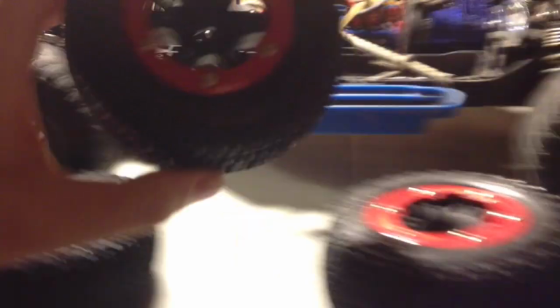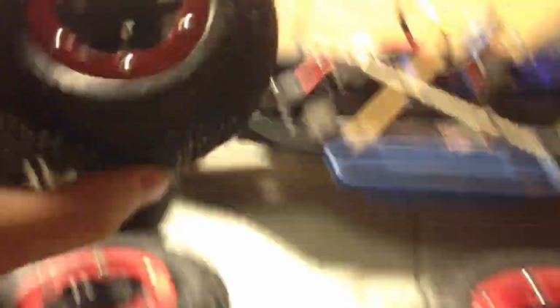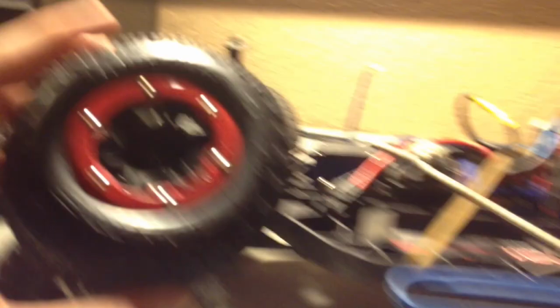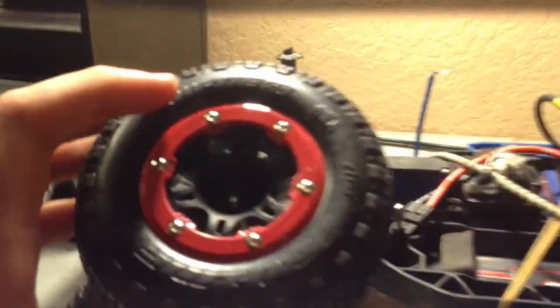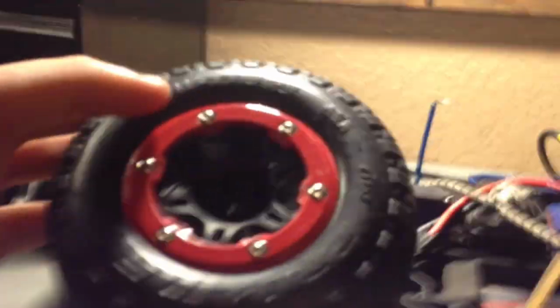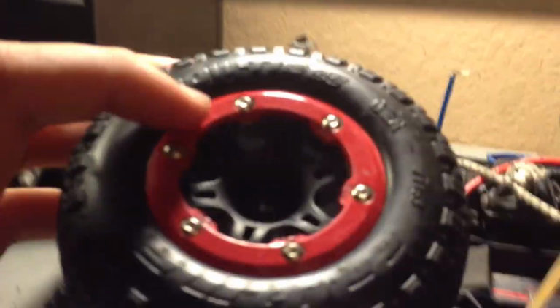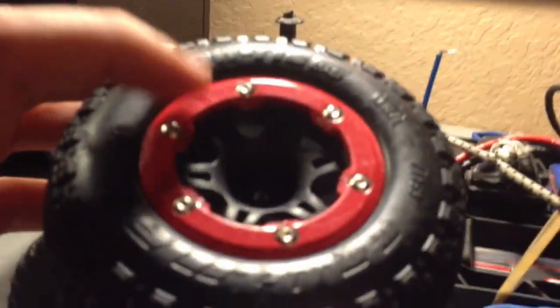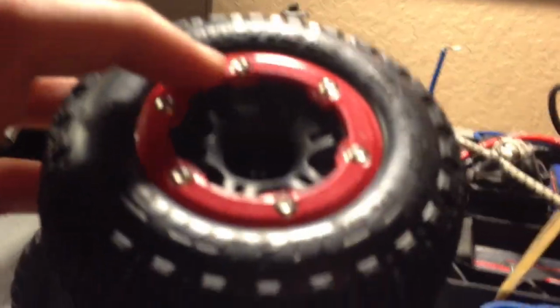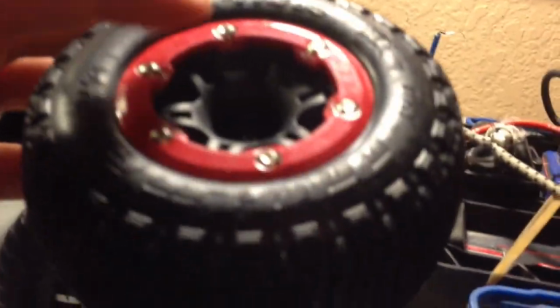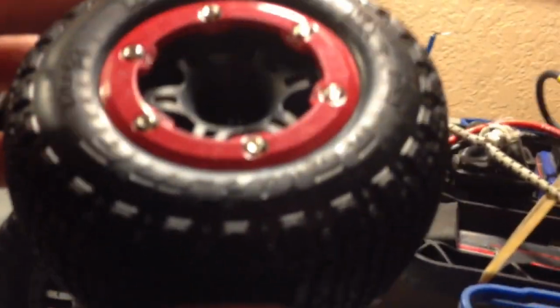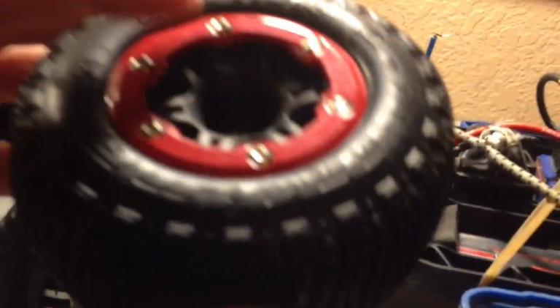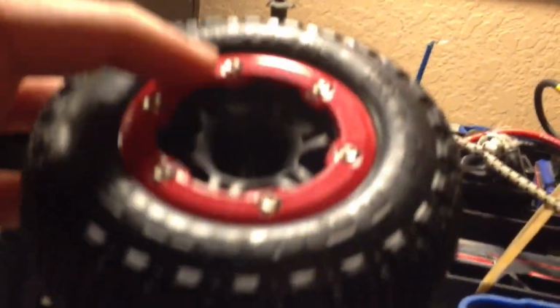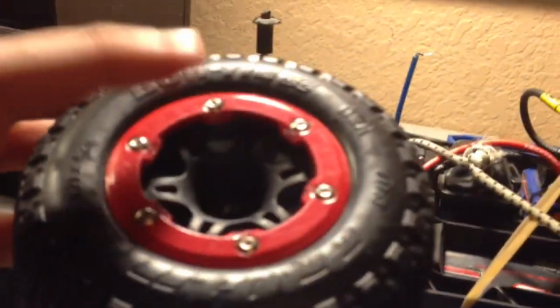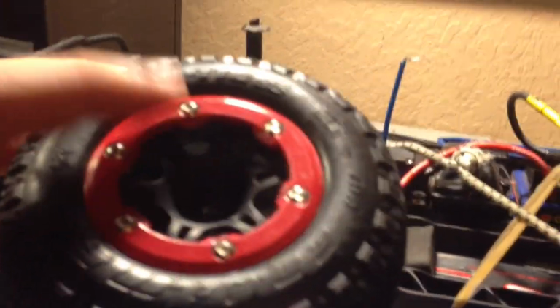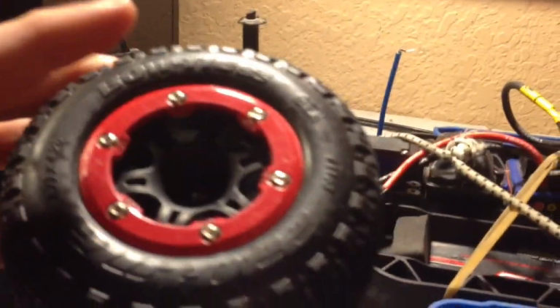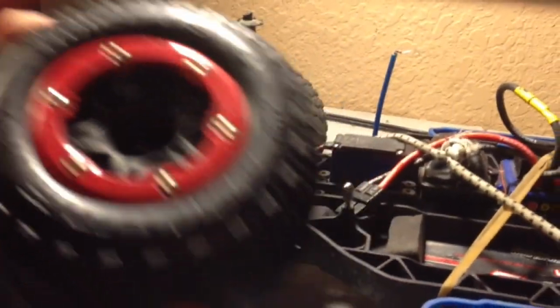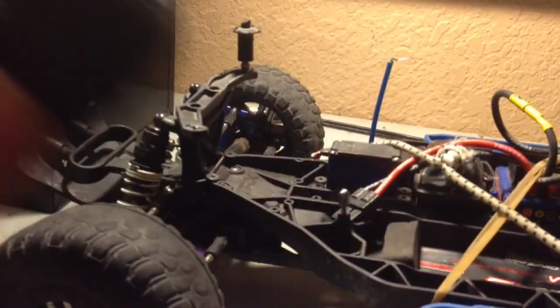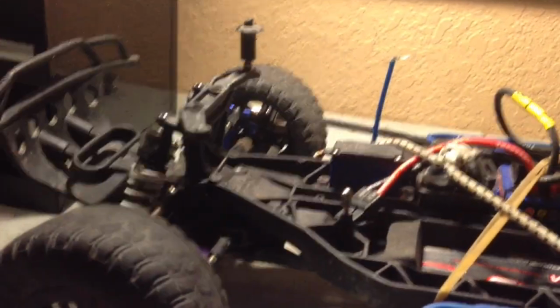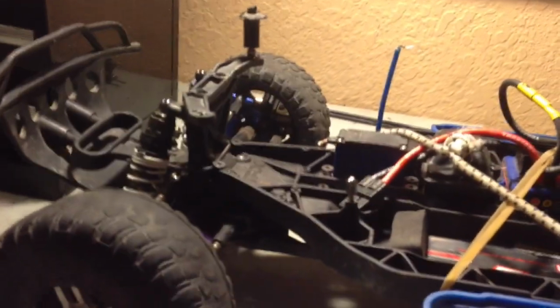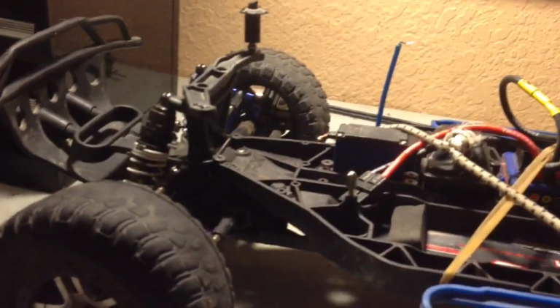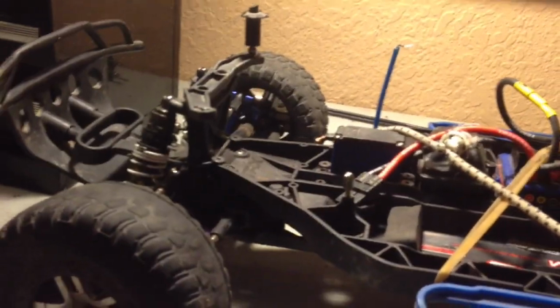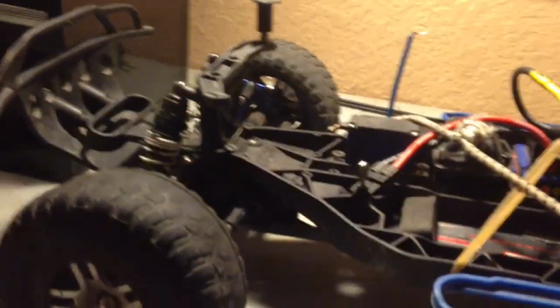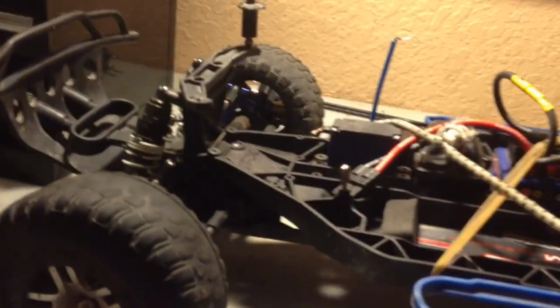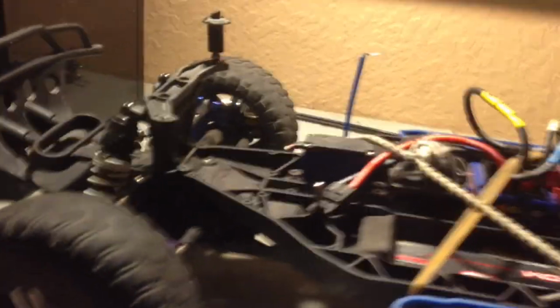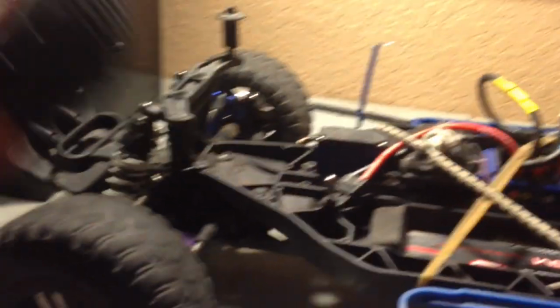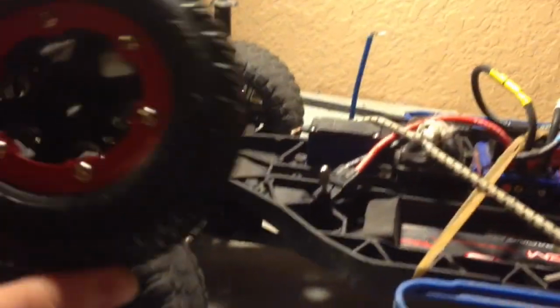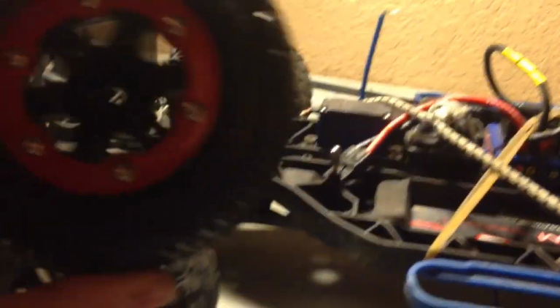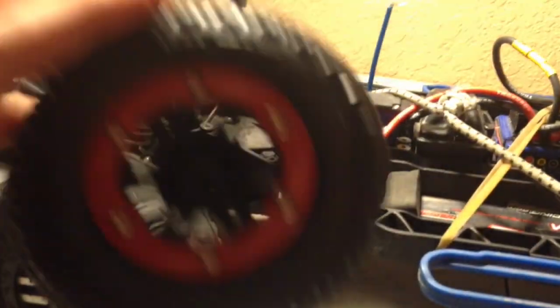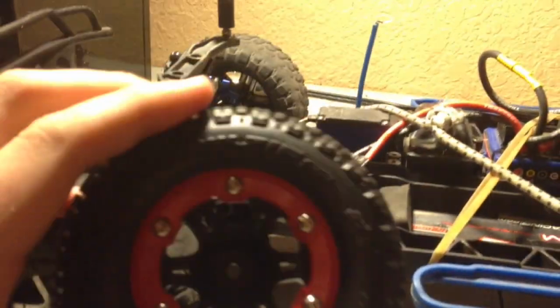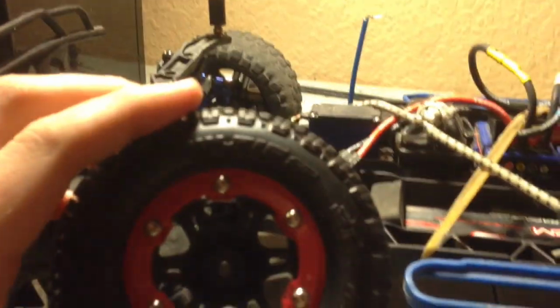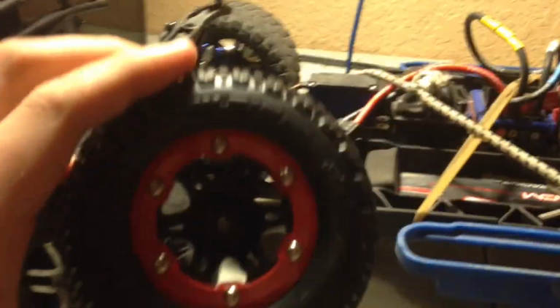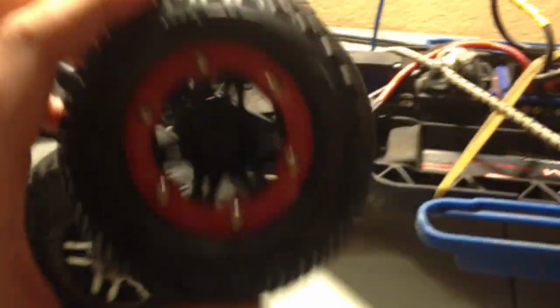This is a metal bead right here. Not that heavy — it's fairly light.